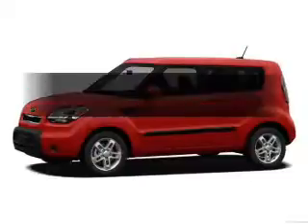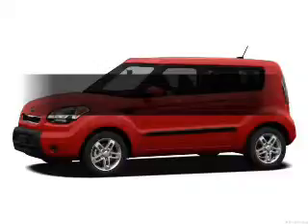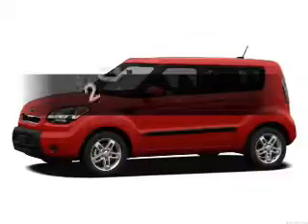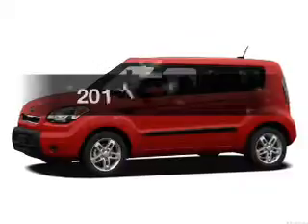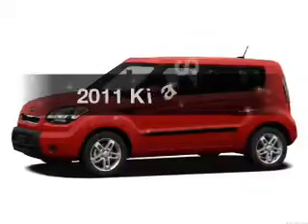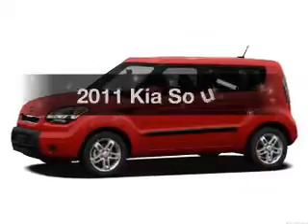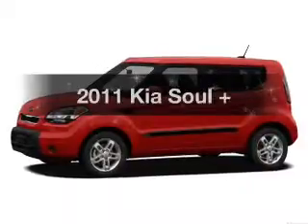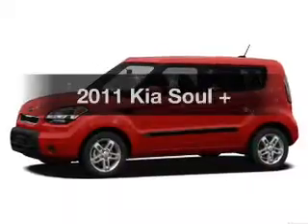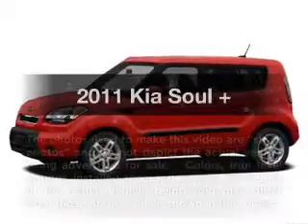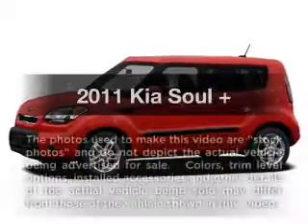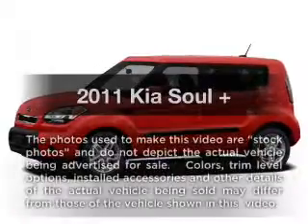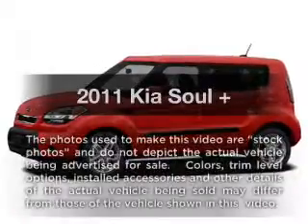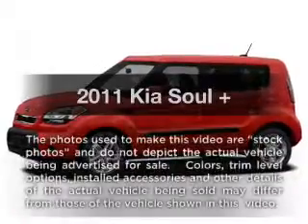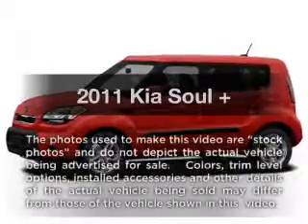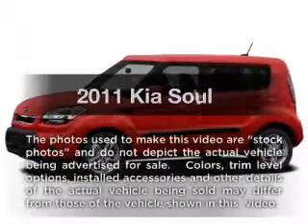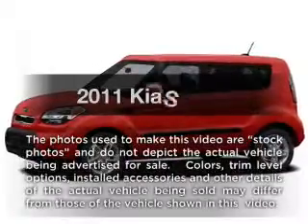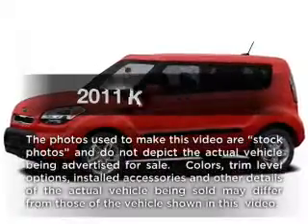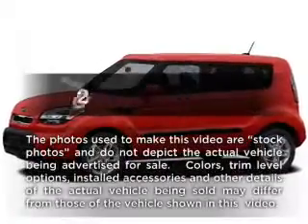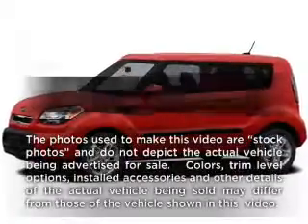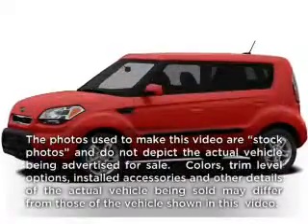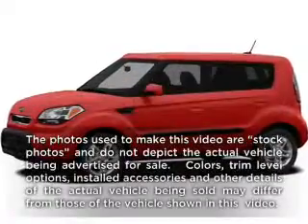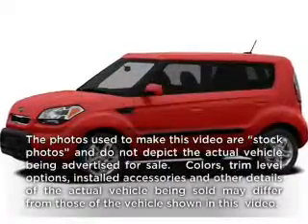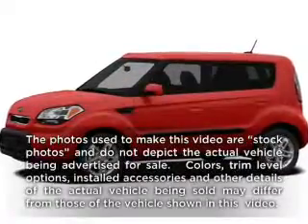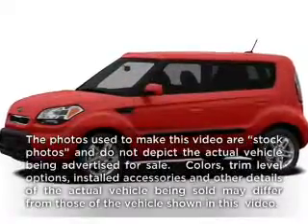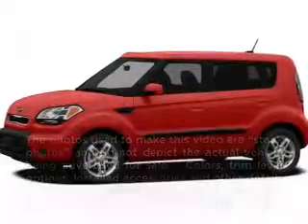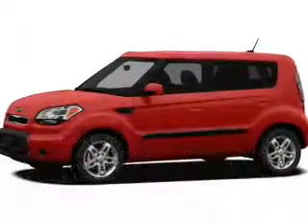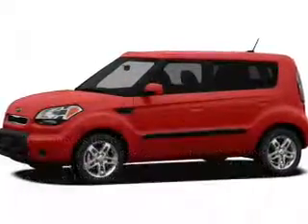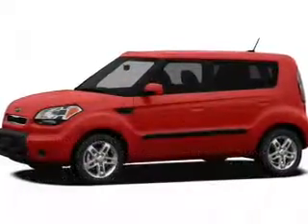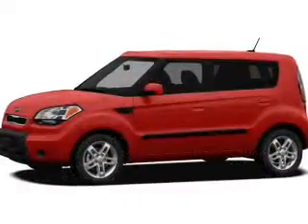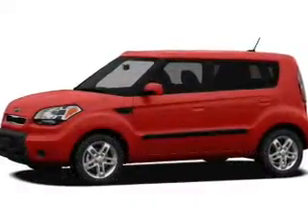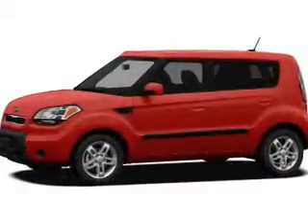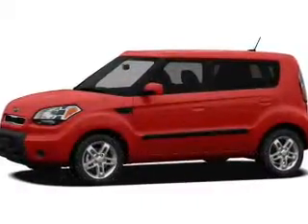Get noticed in this 2011 Kia Soul. This is the set of wheels you've been looking for.